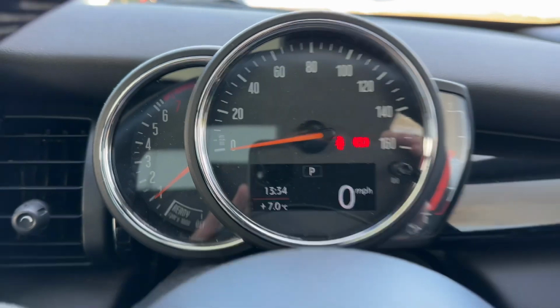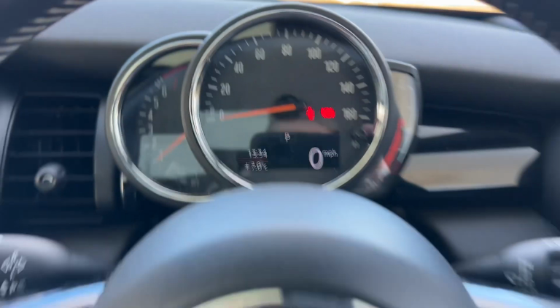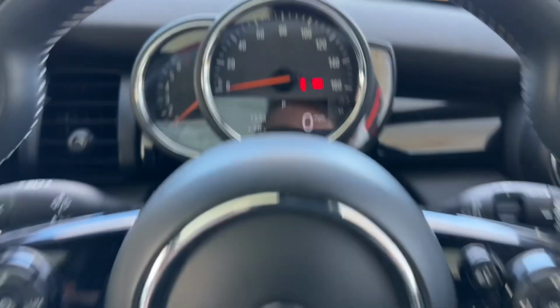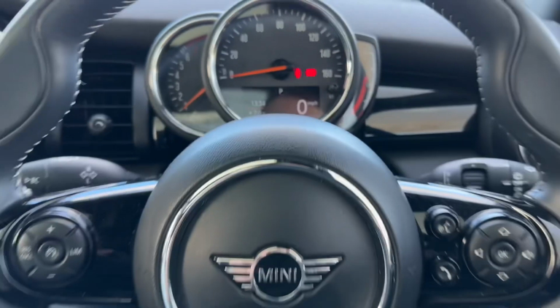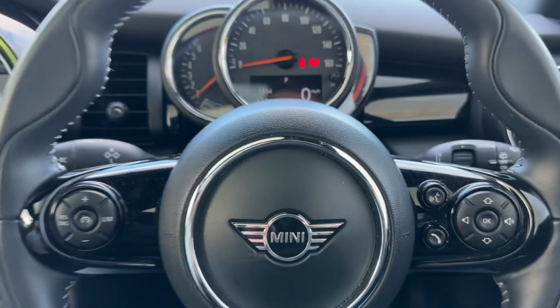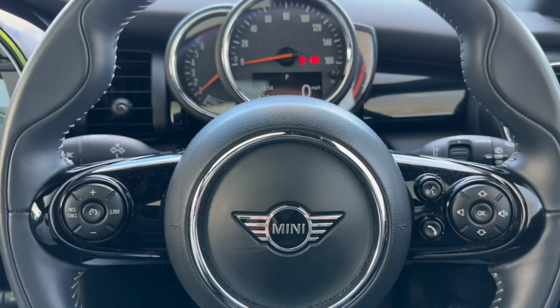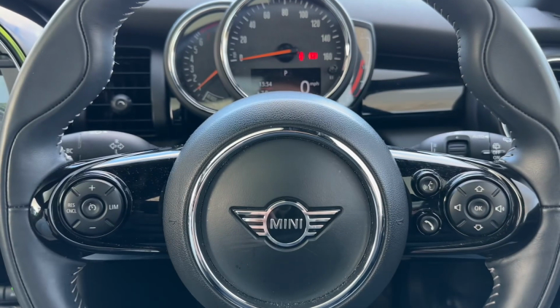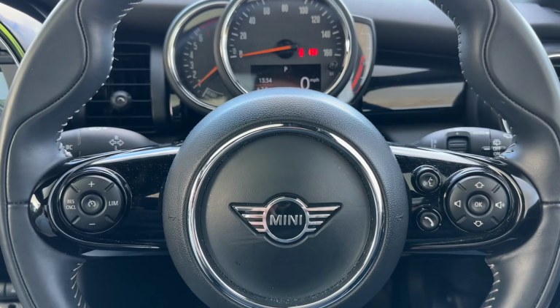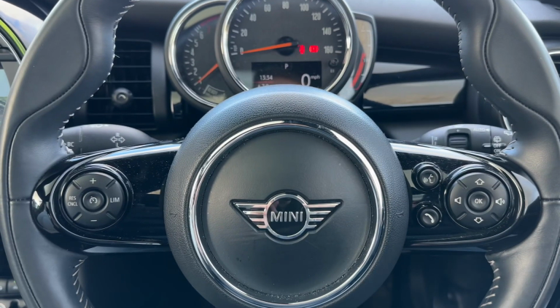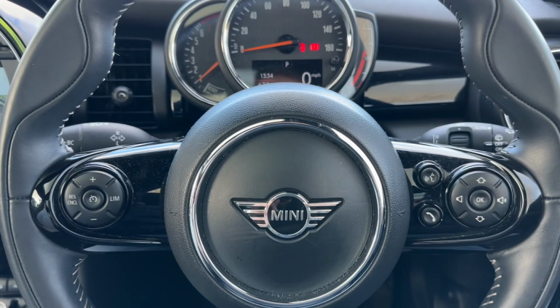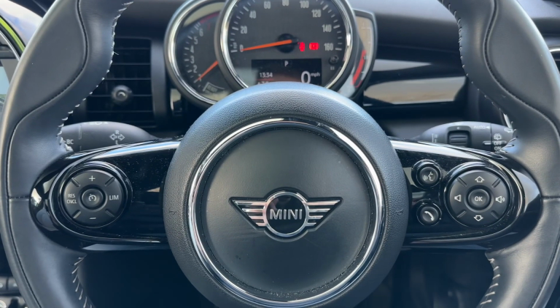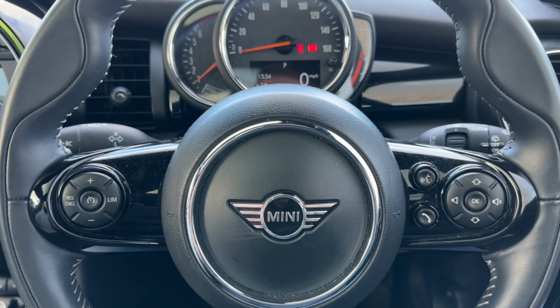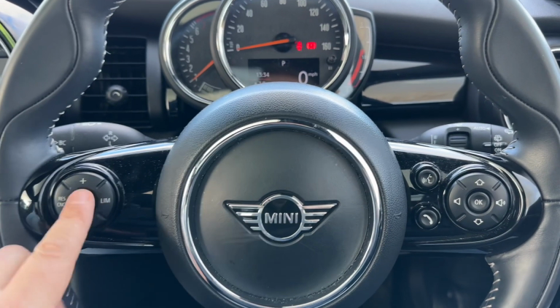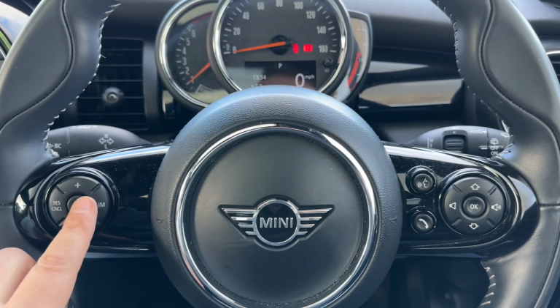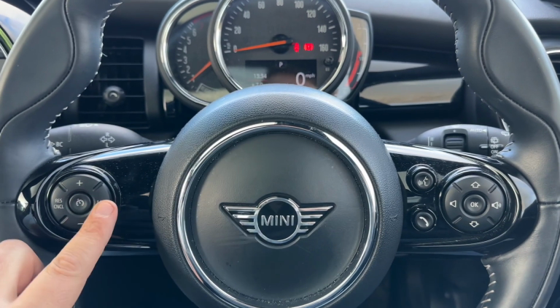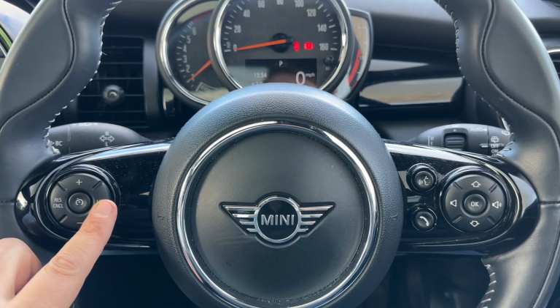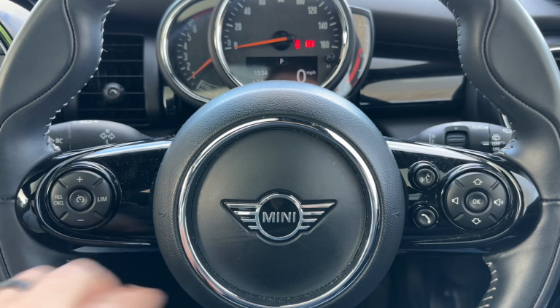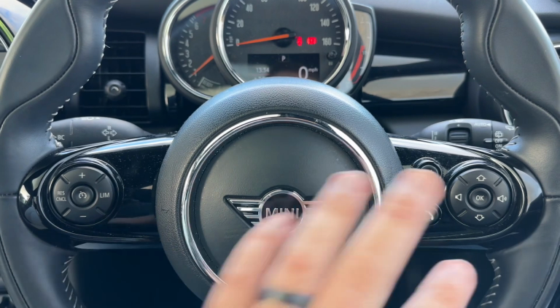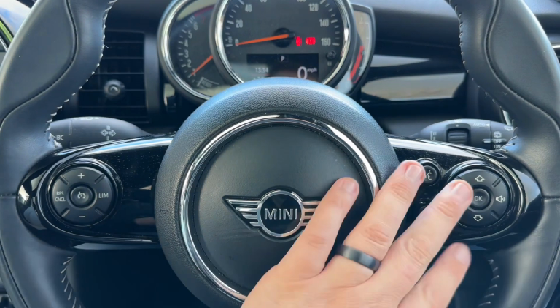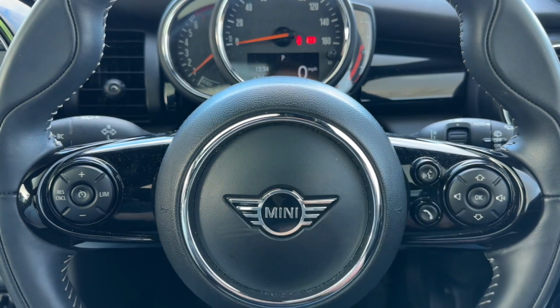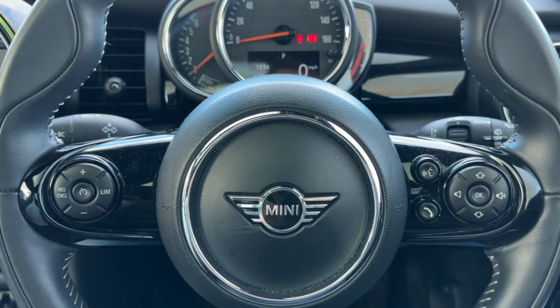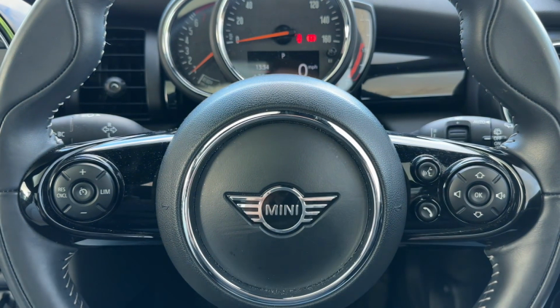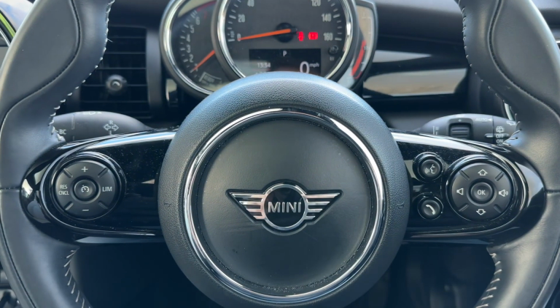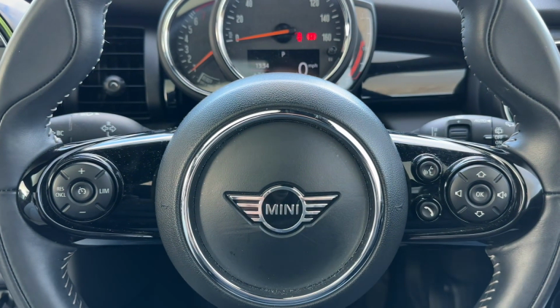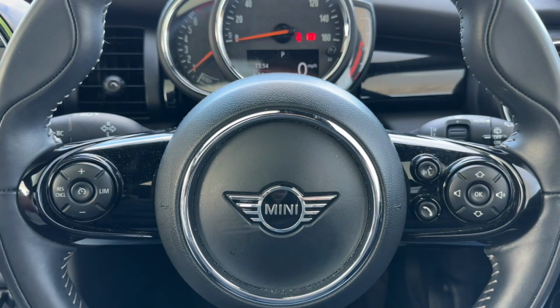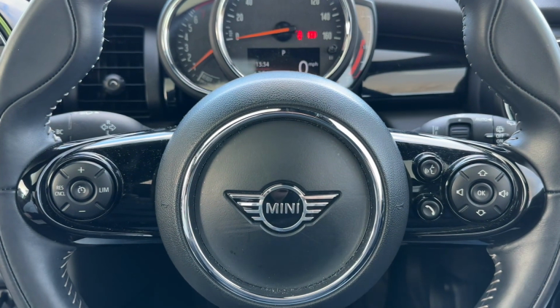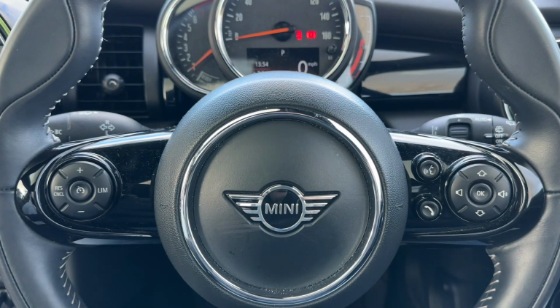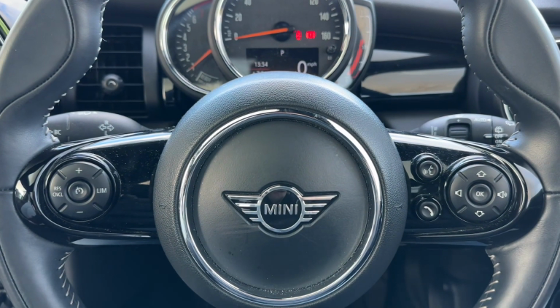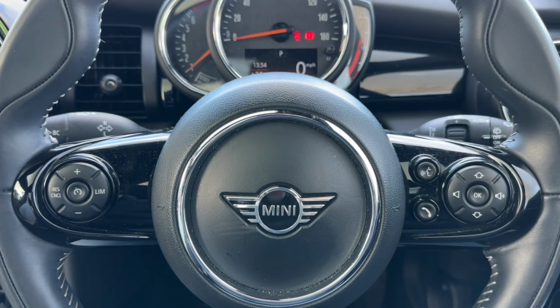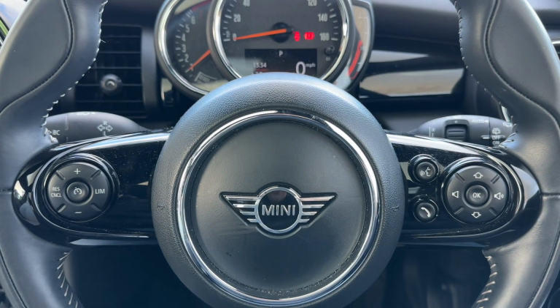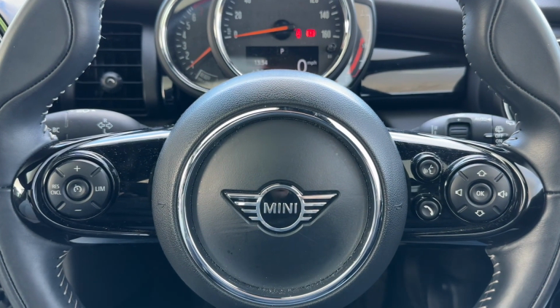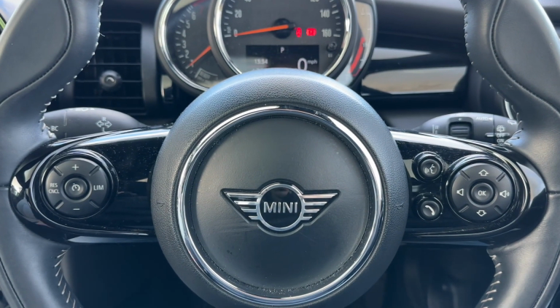If we back out to the steering wheel, we have cruise control, speed limiter, stereo and phone controls as well.